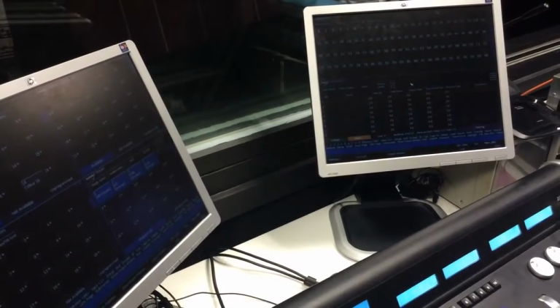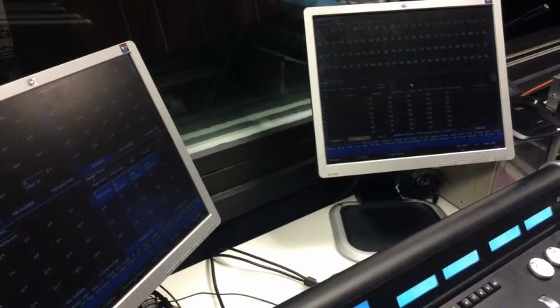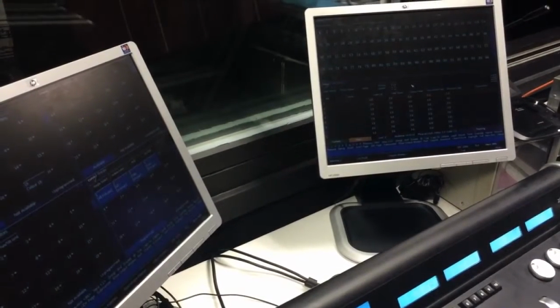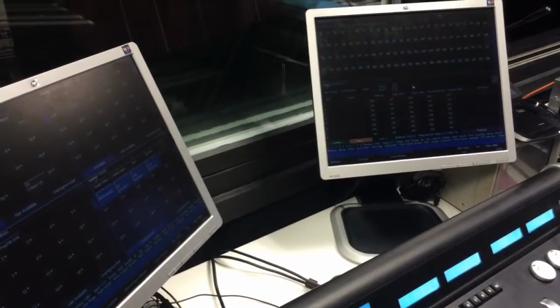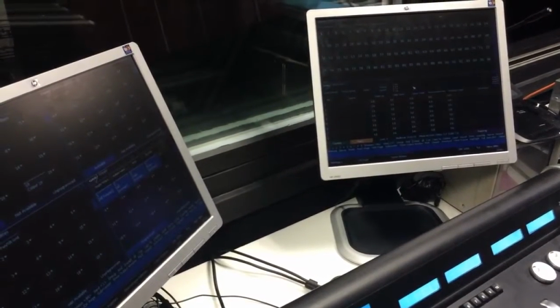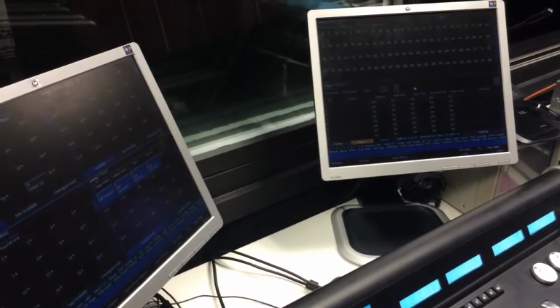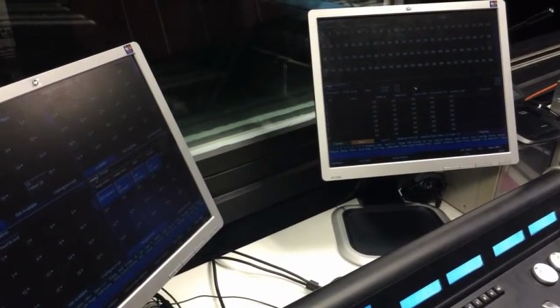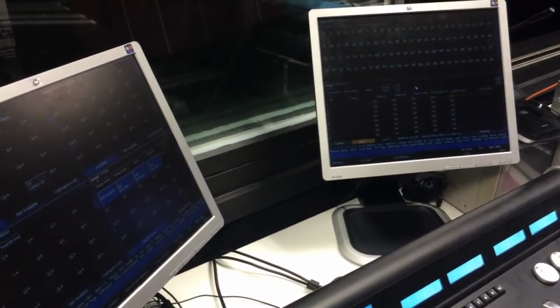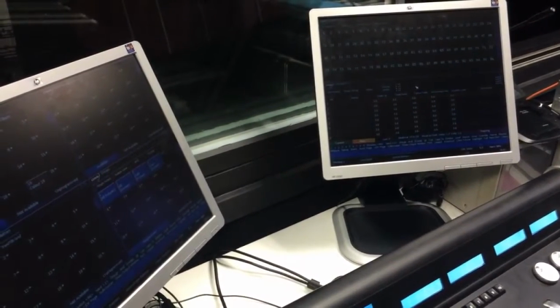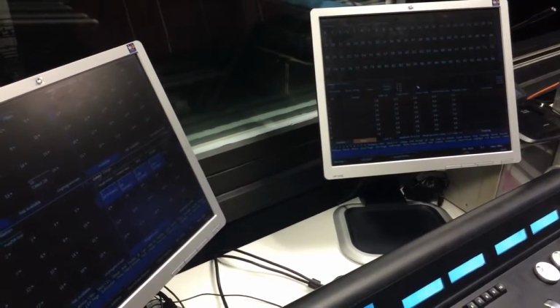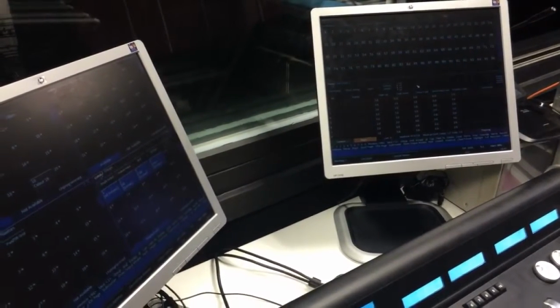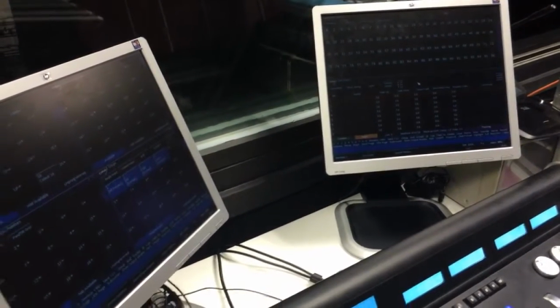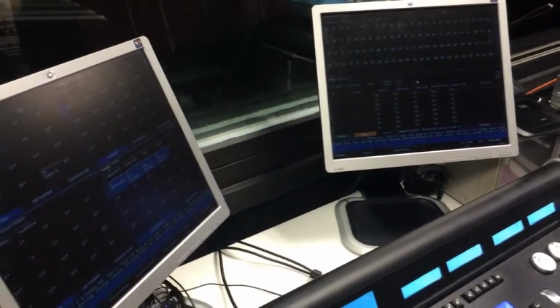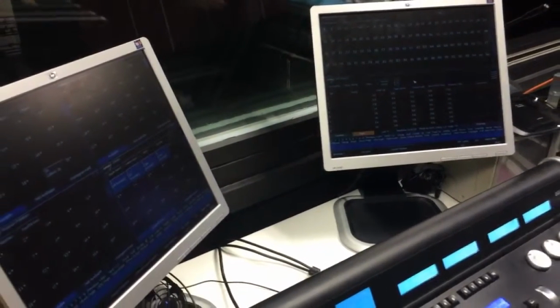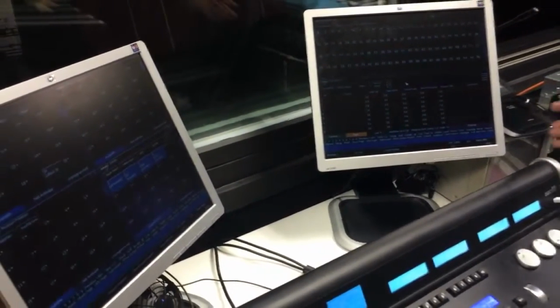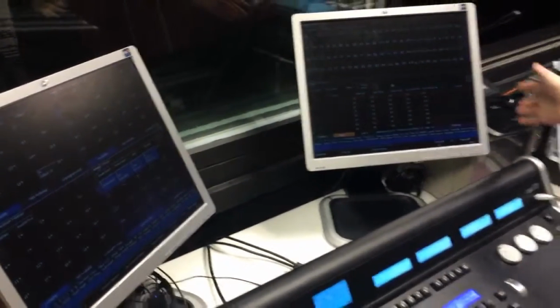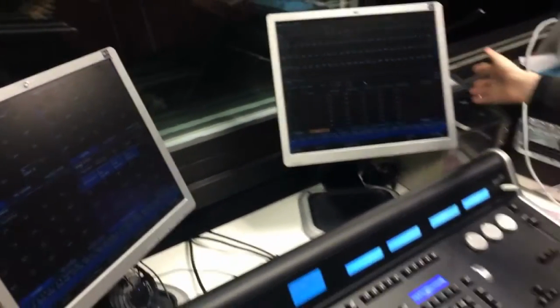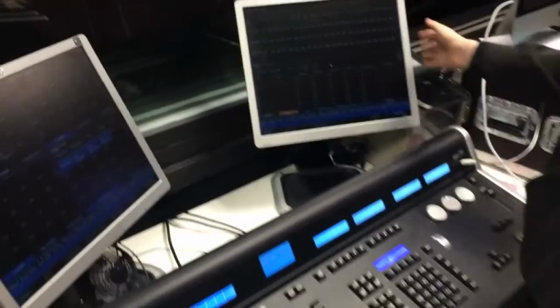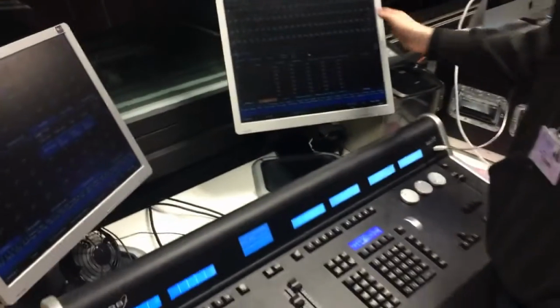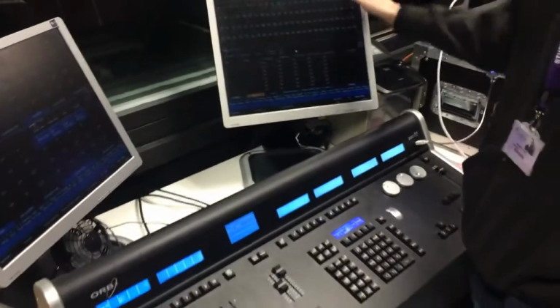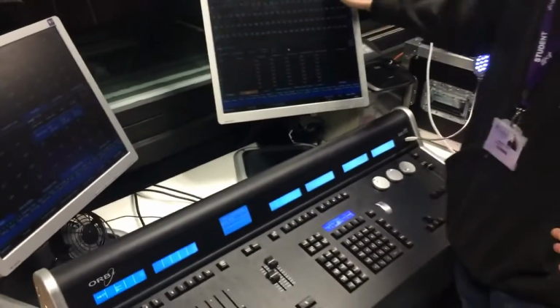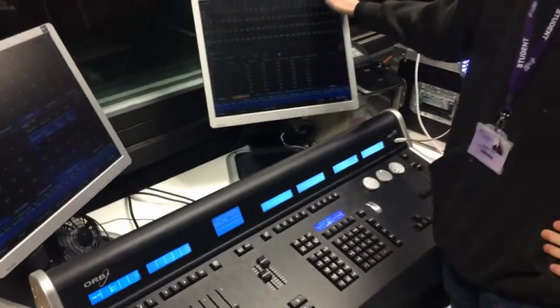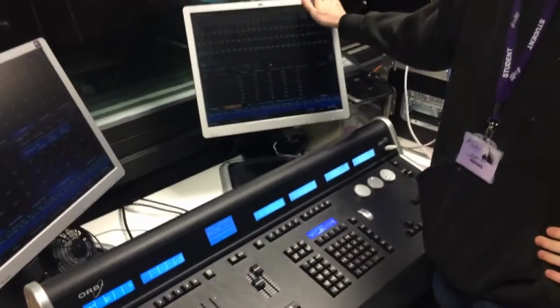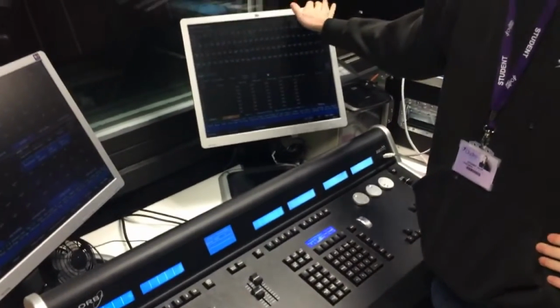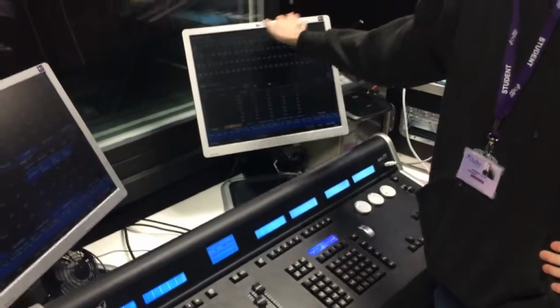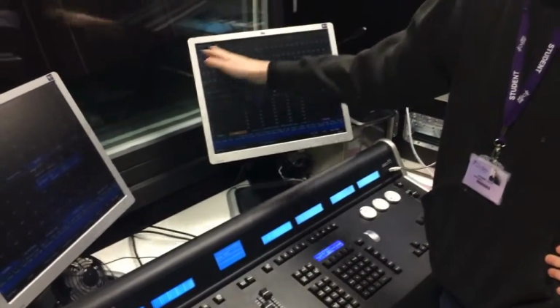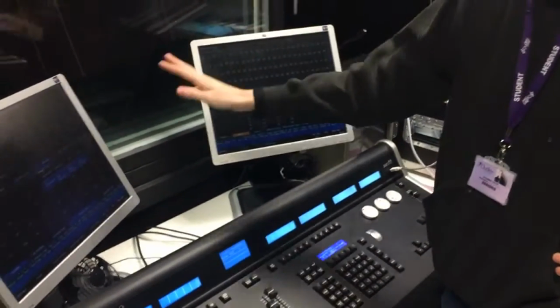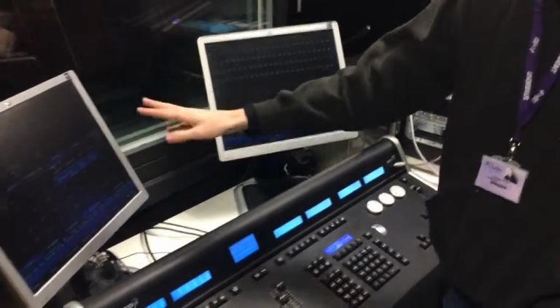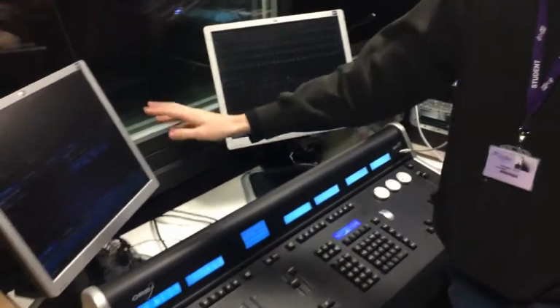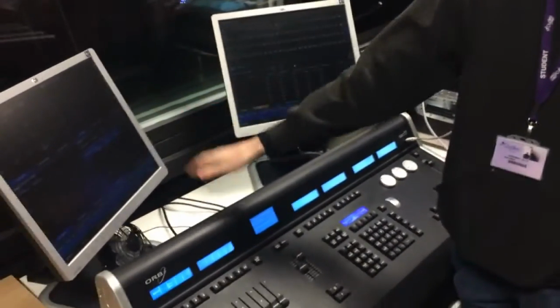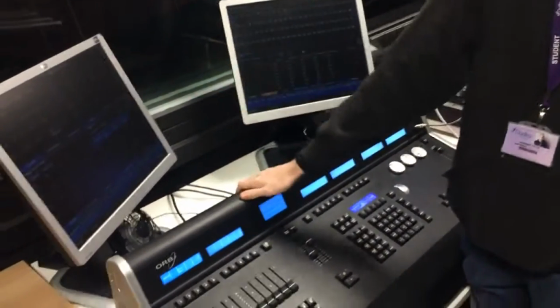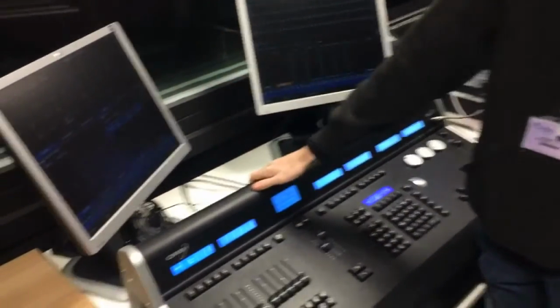This is the desk actually booted up. As I said before, you have your primary and secondary display.